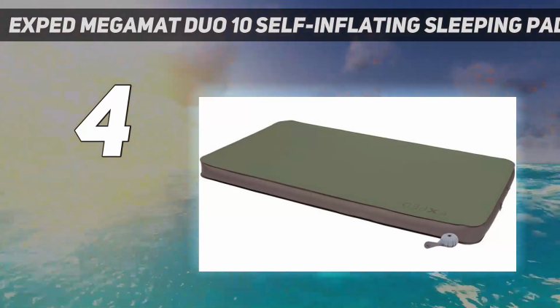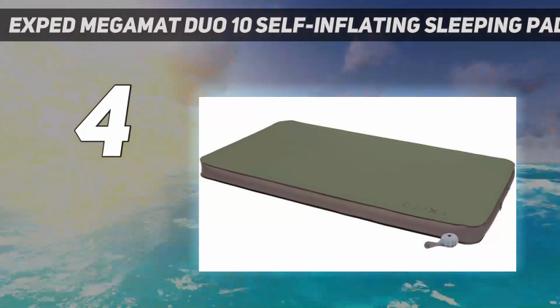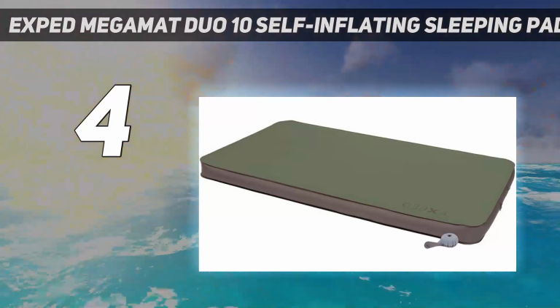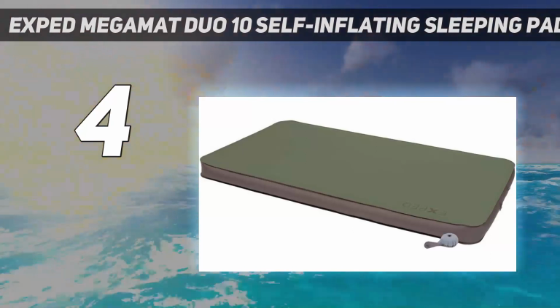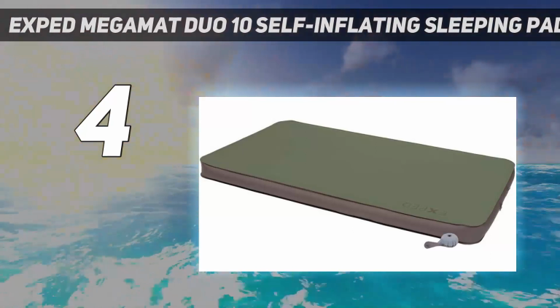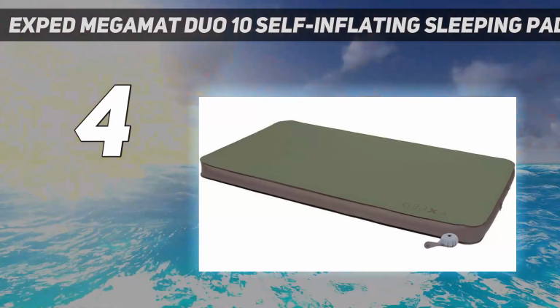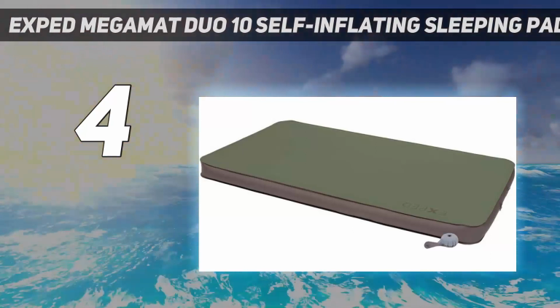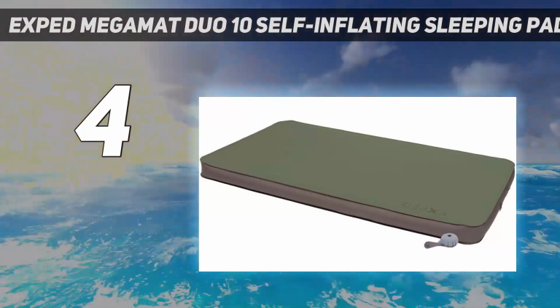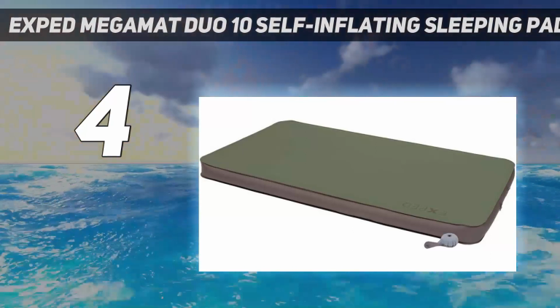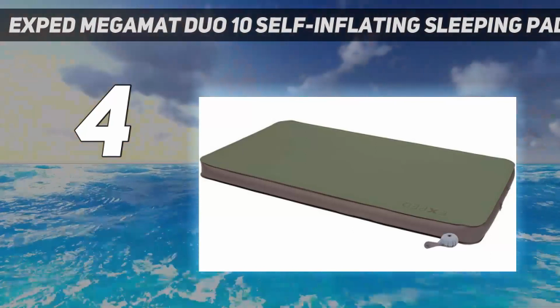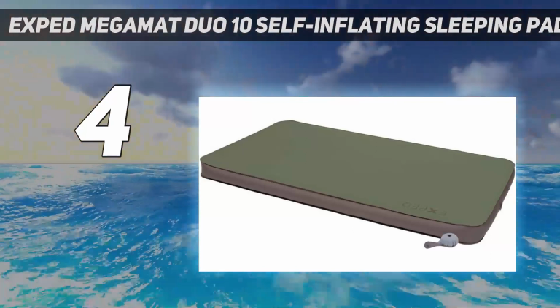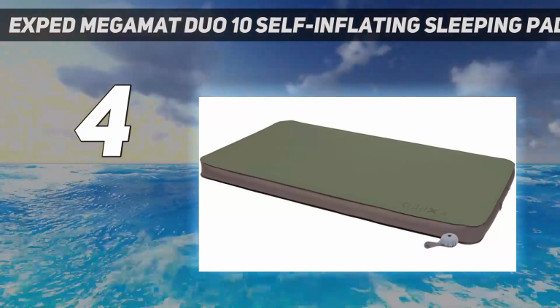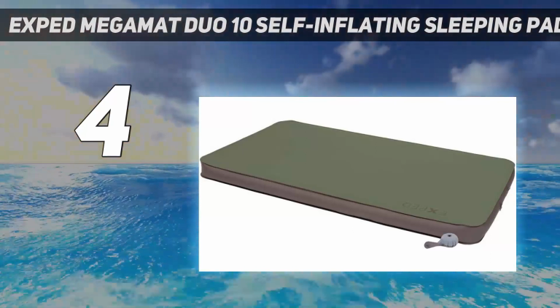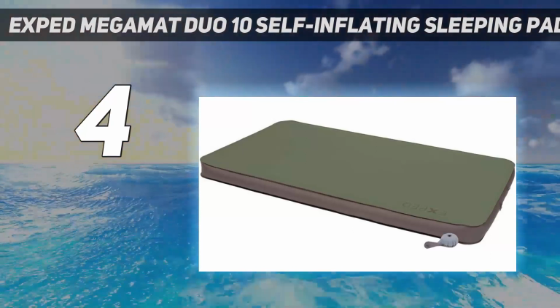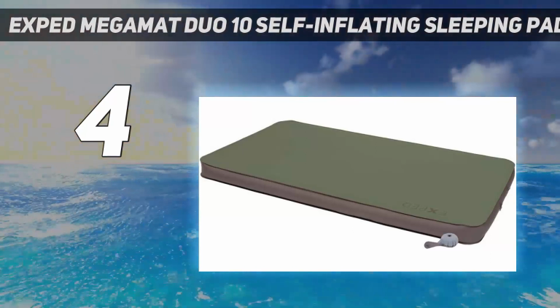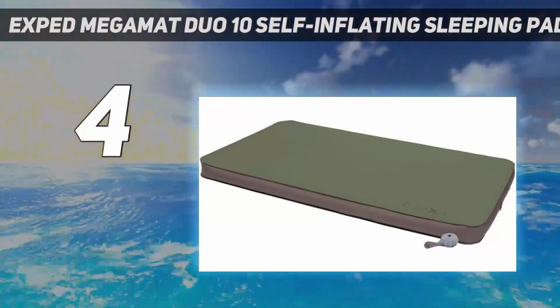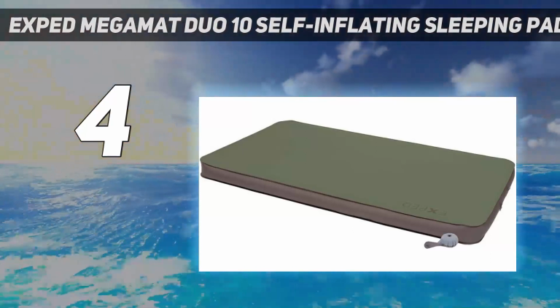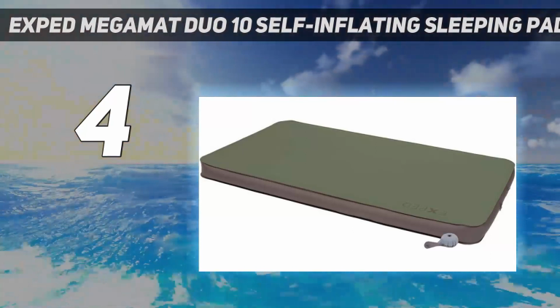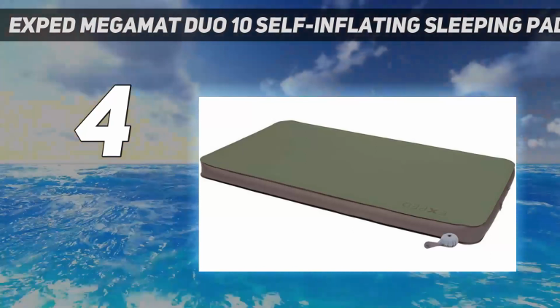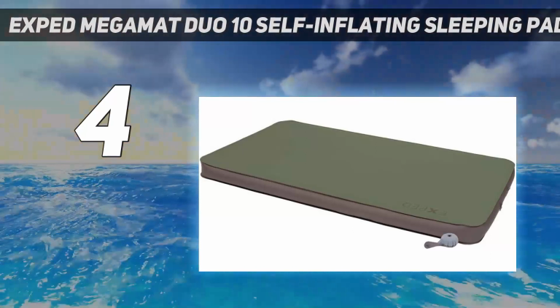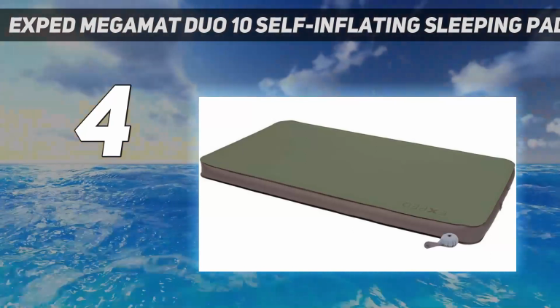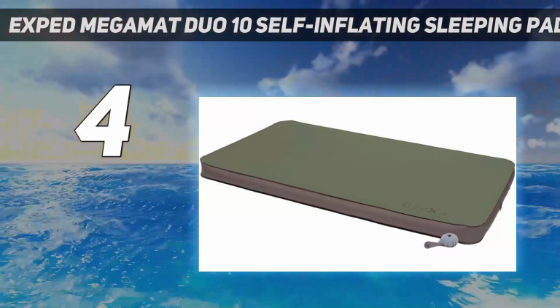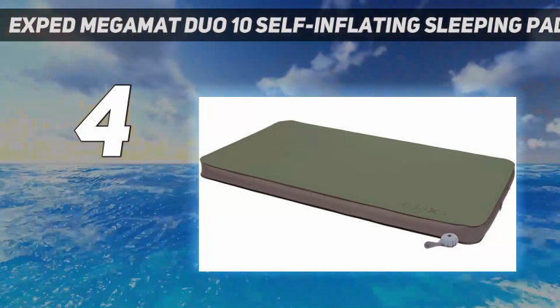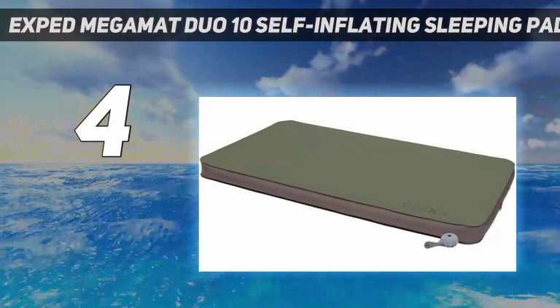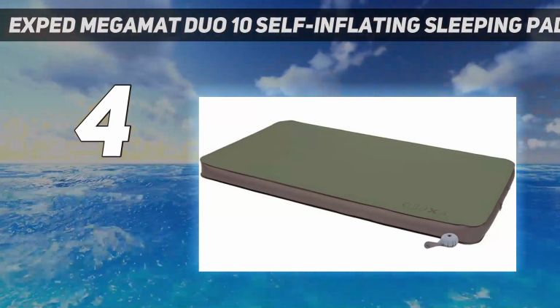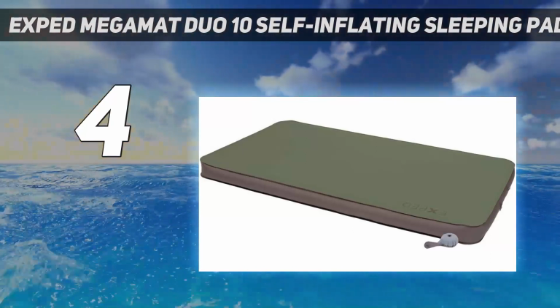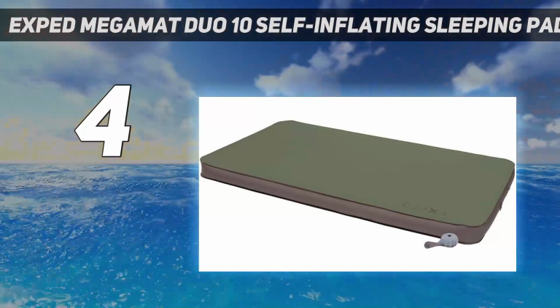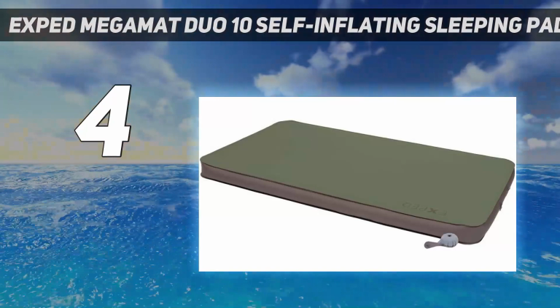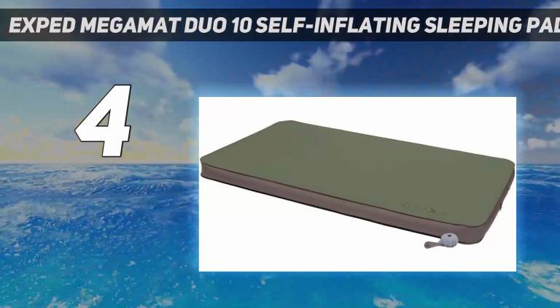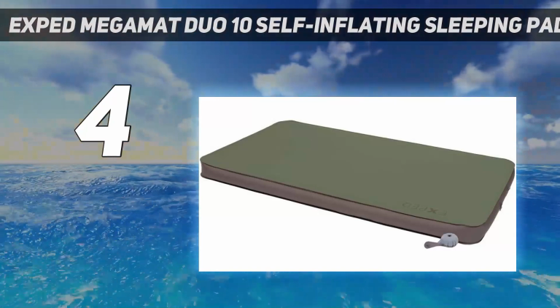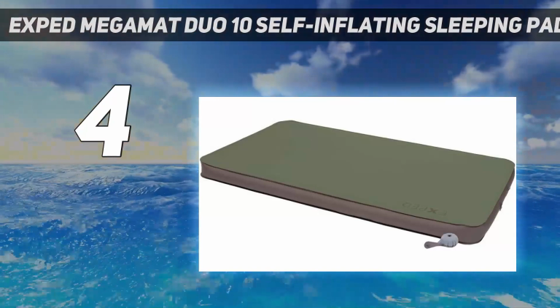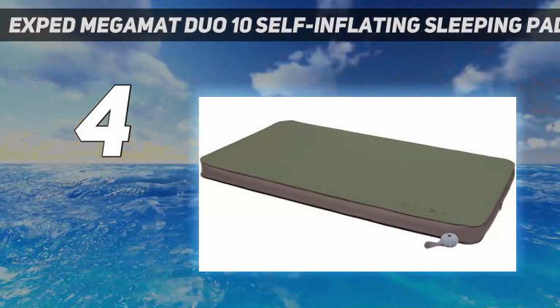Plus, despite the warm rating, this model packs into a stuff sack small enough to carry over your shoulder.